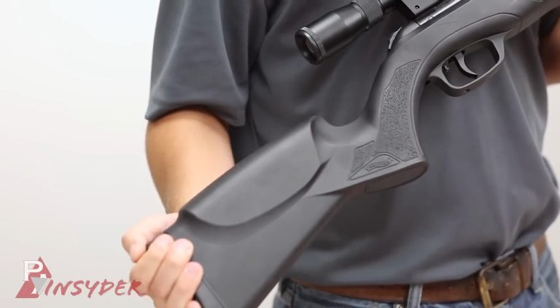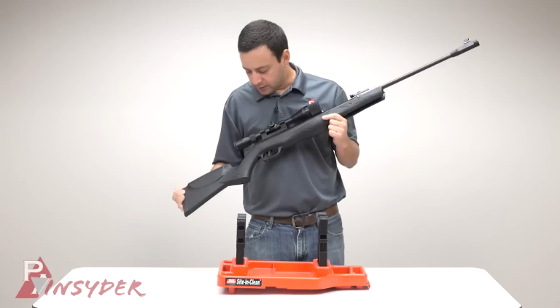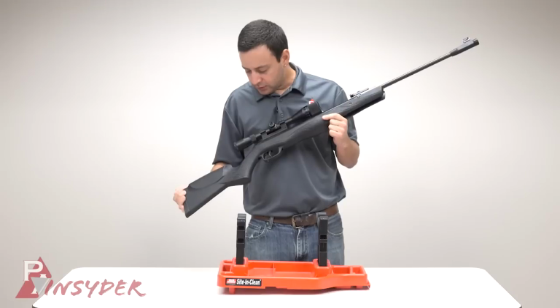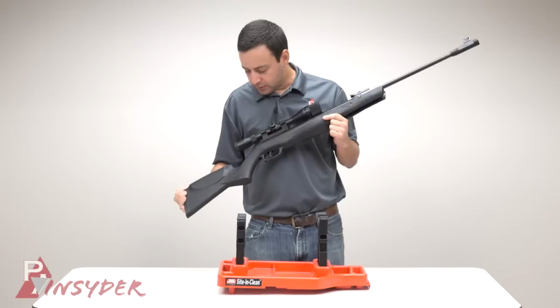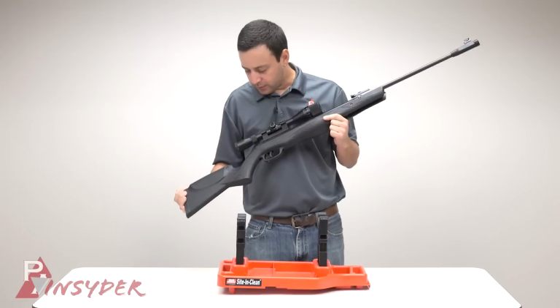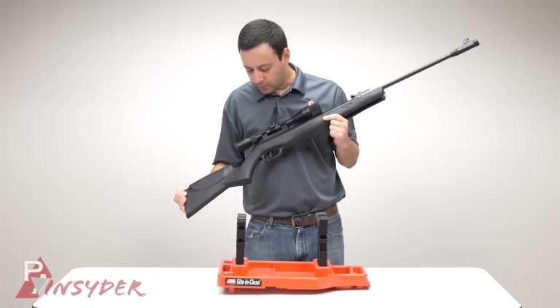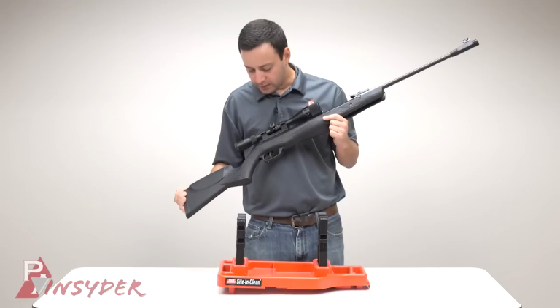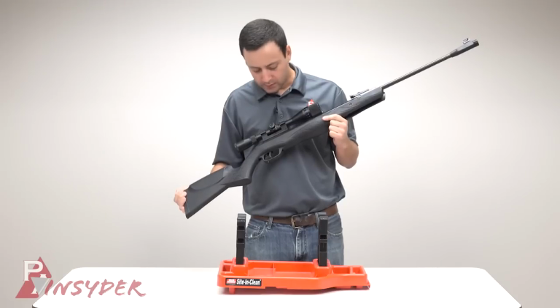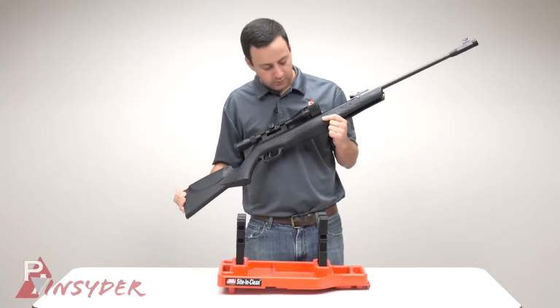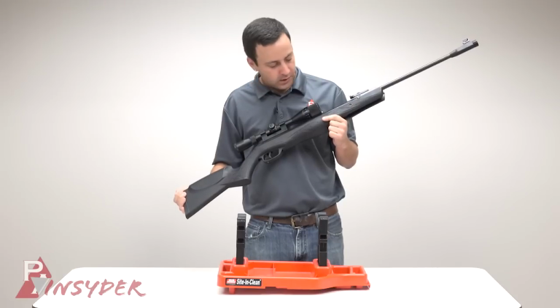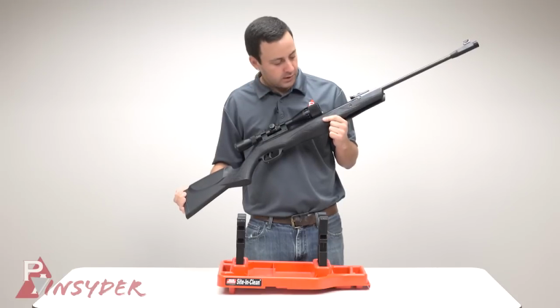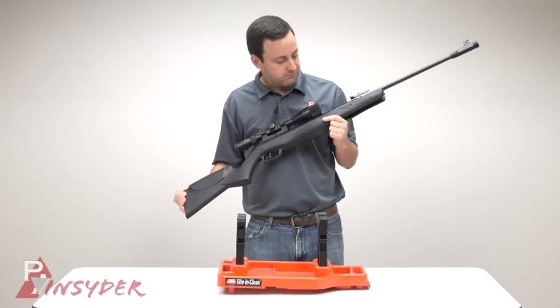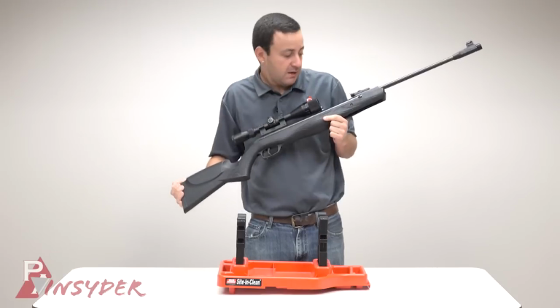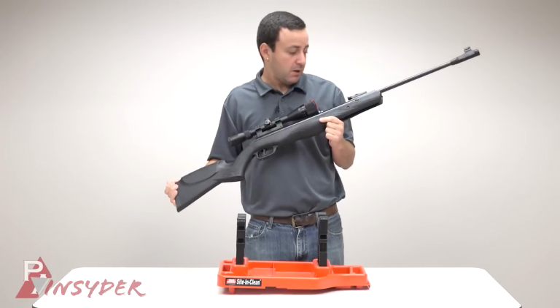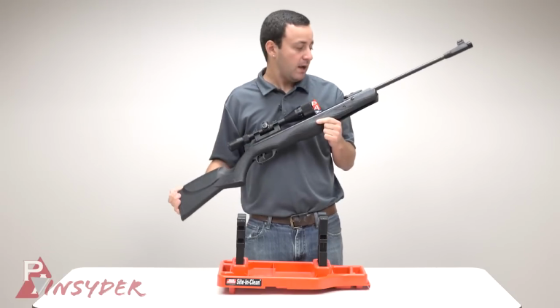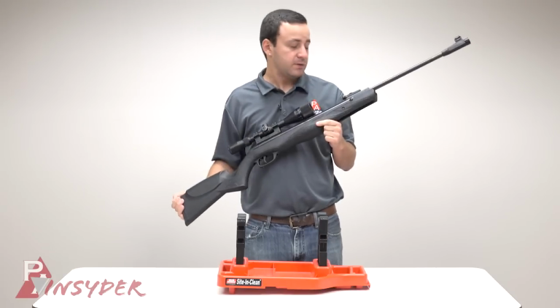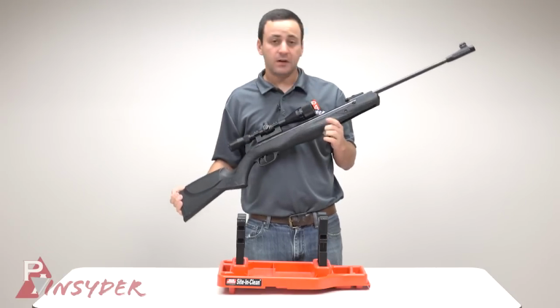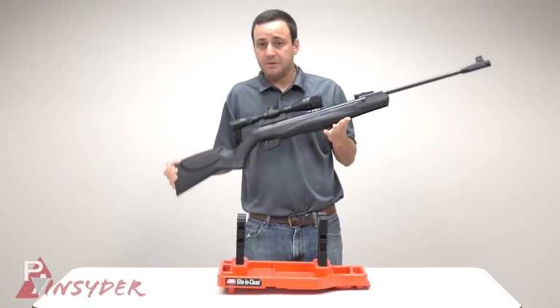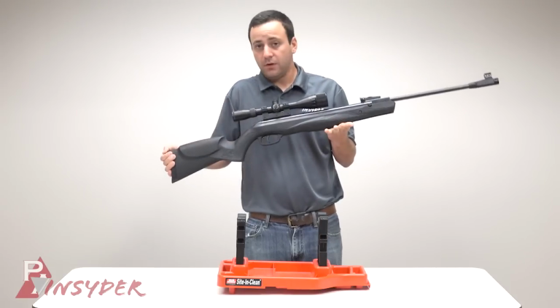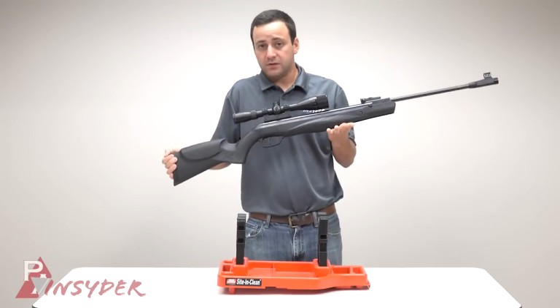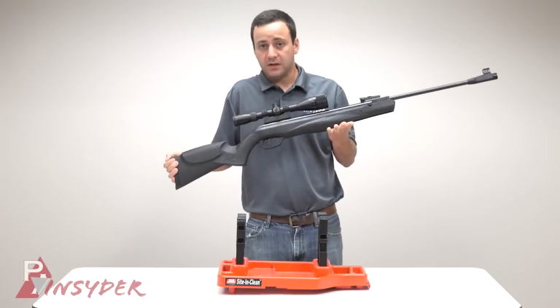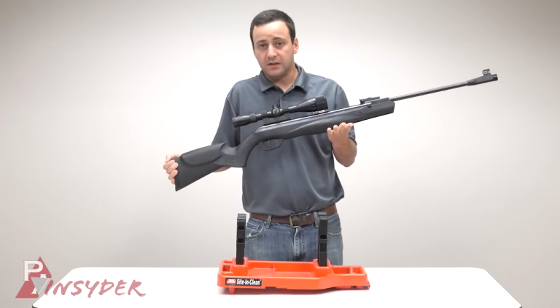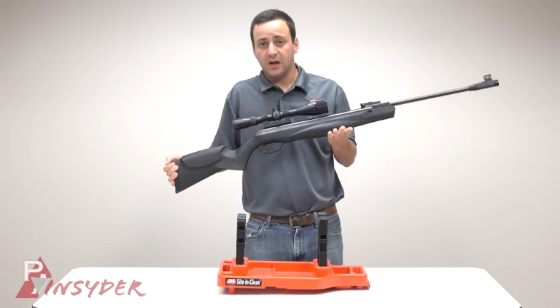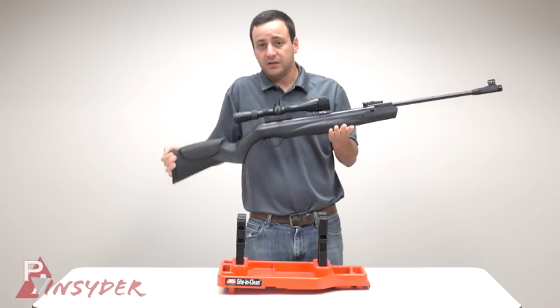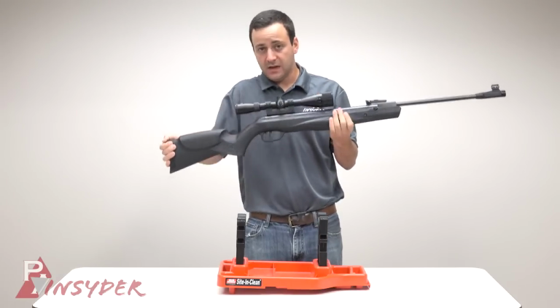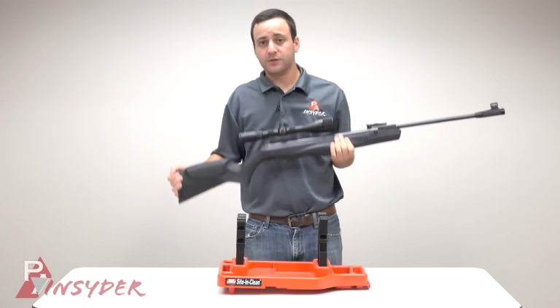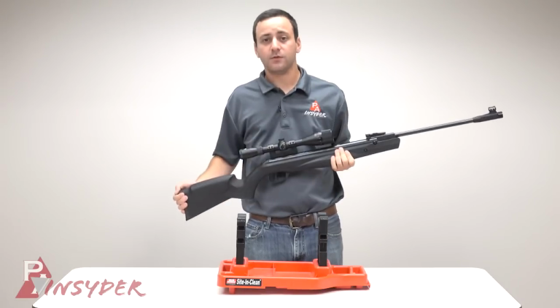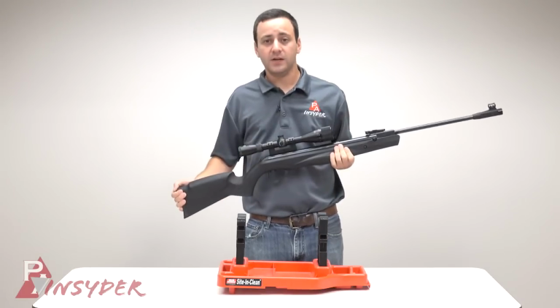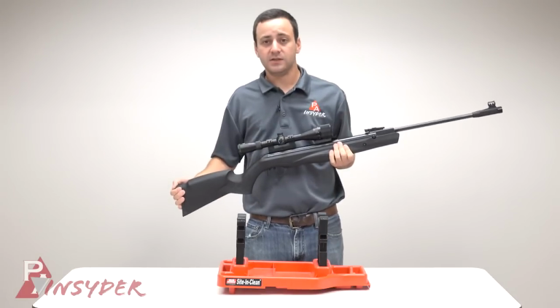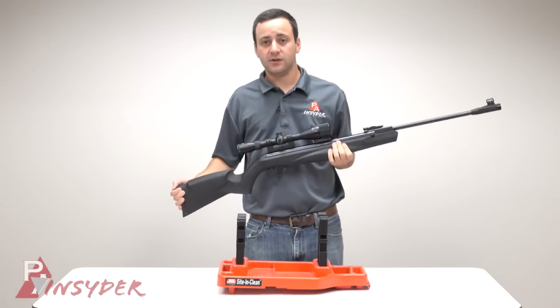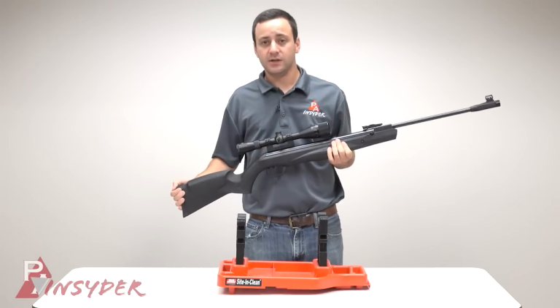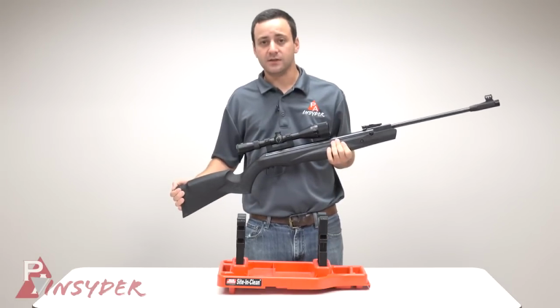That about wraps it up as far as looking at the gun. Let's head out to the range and see how she does.